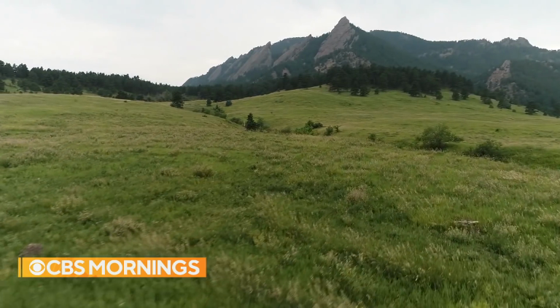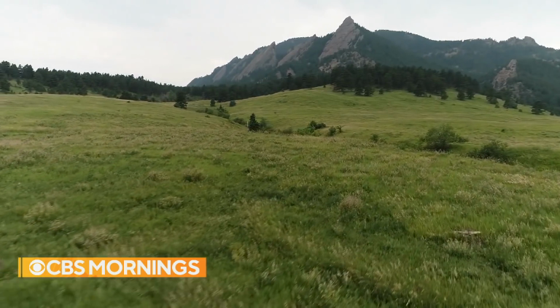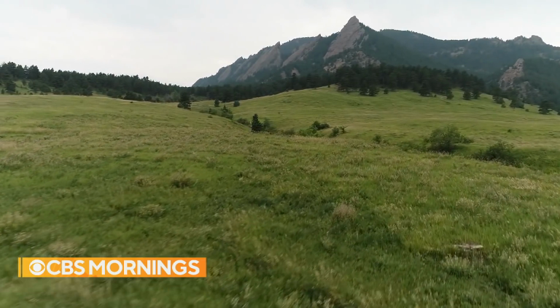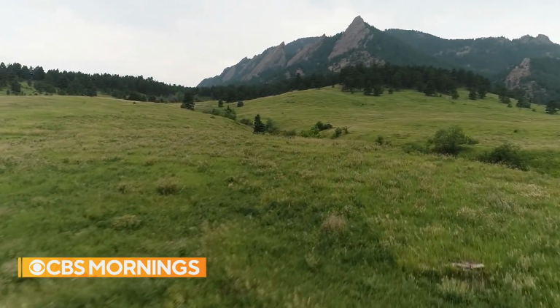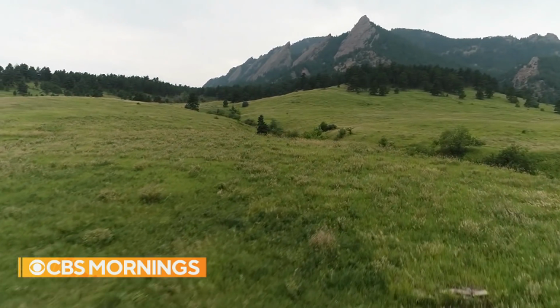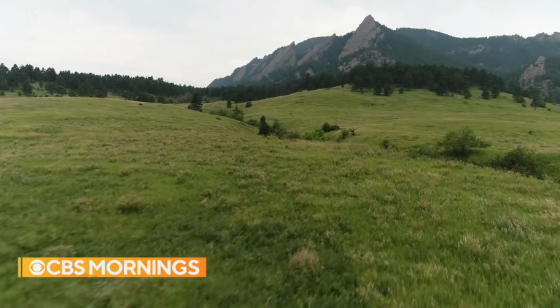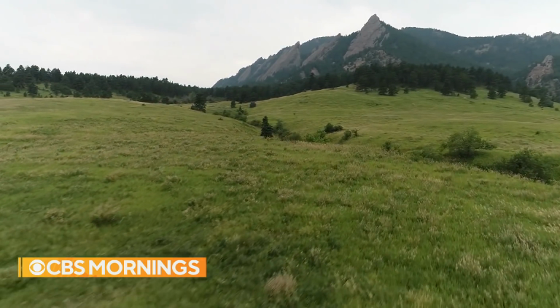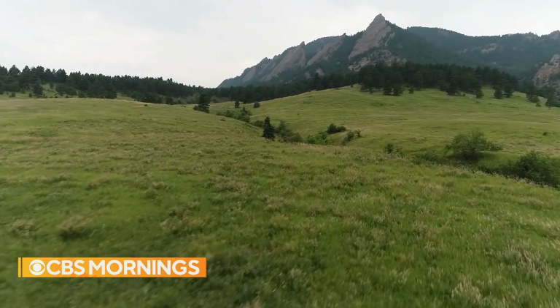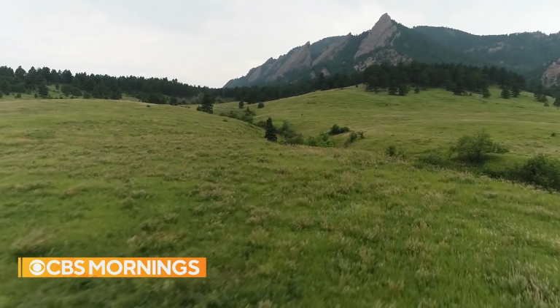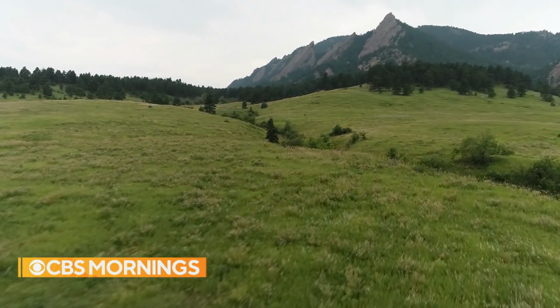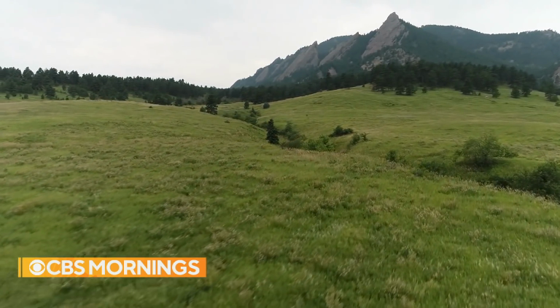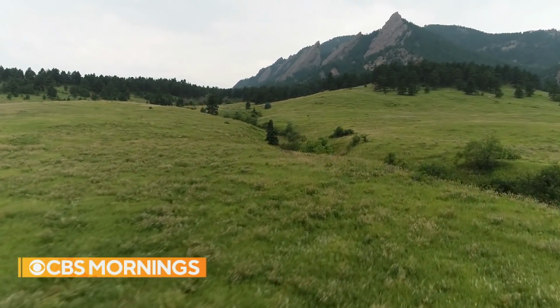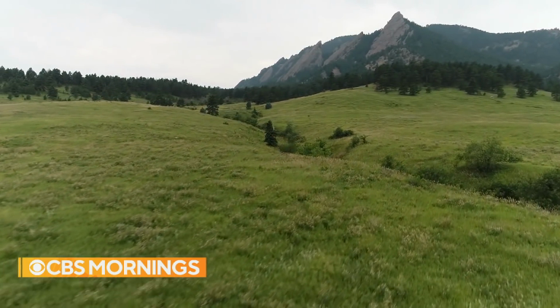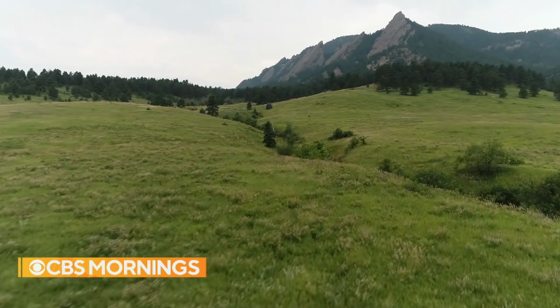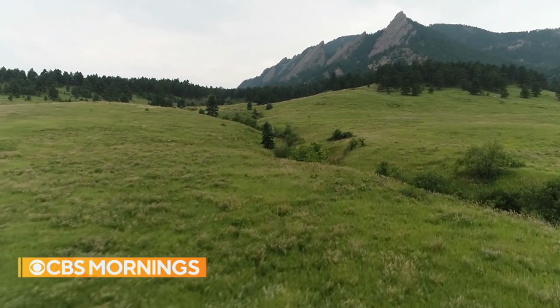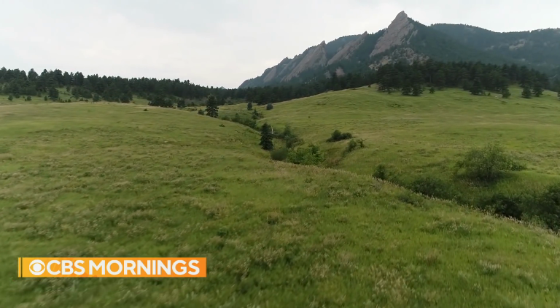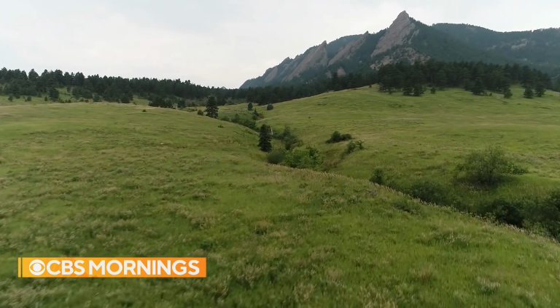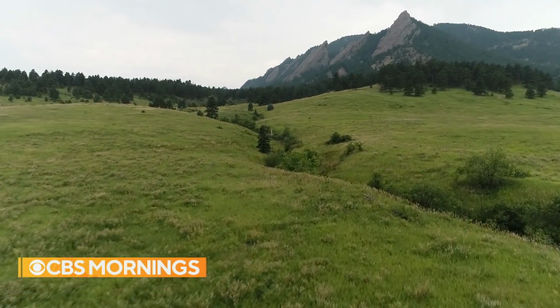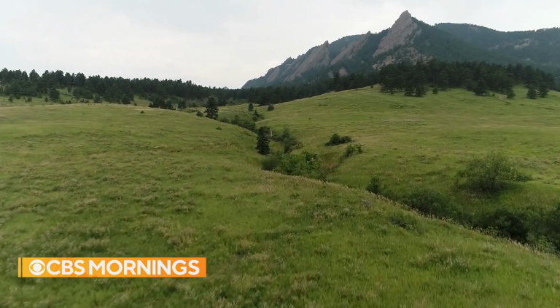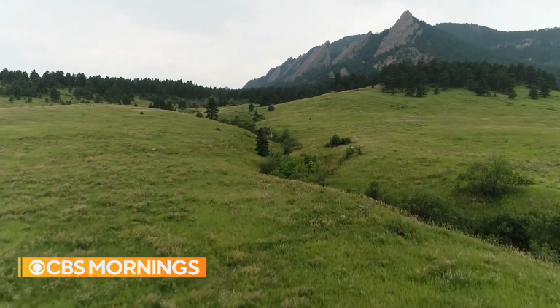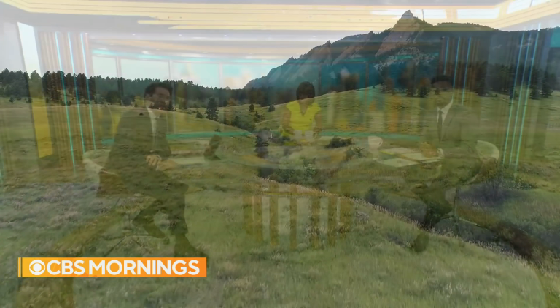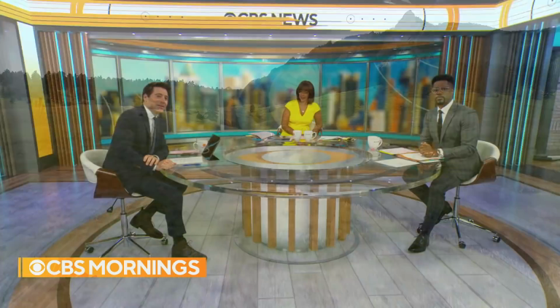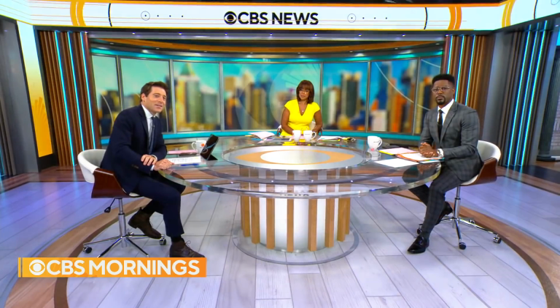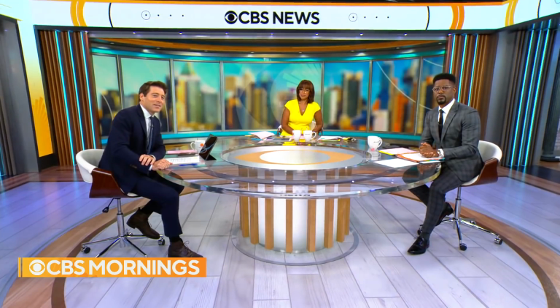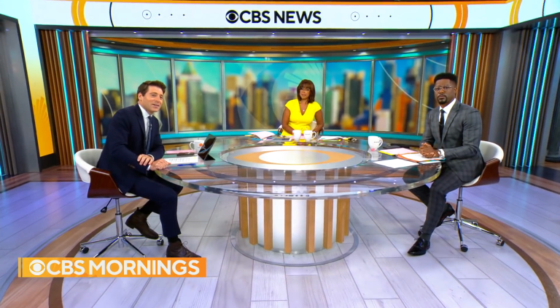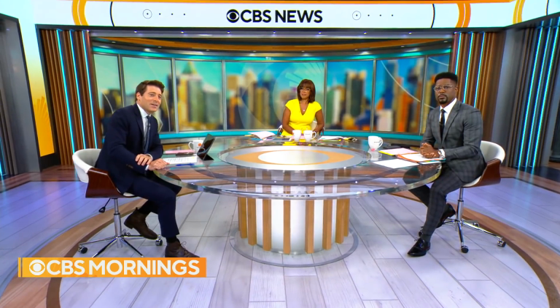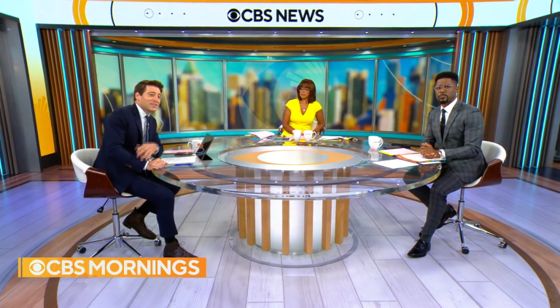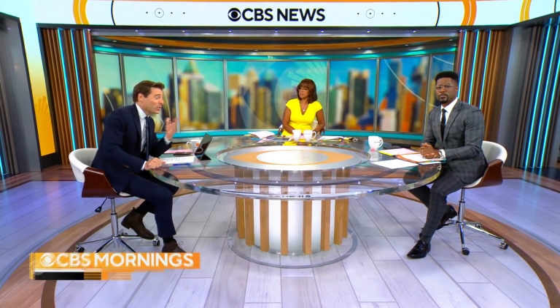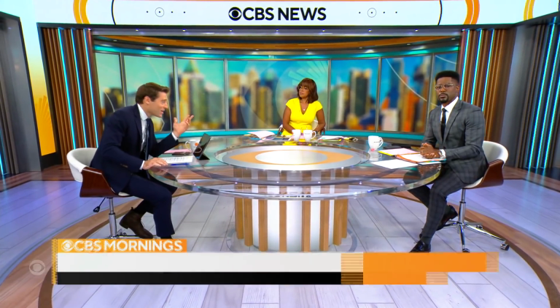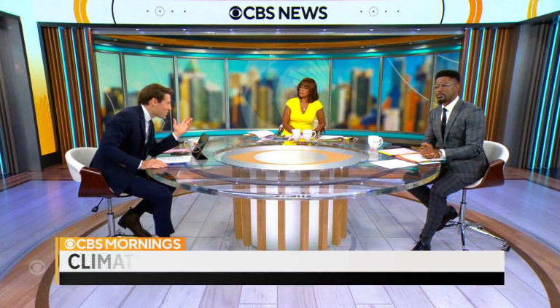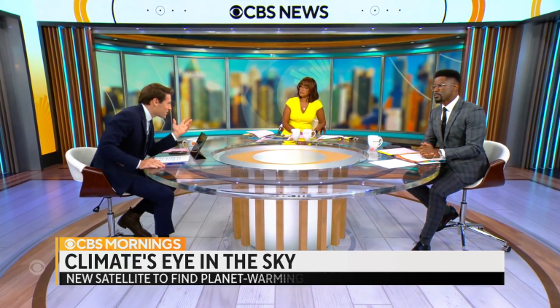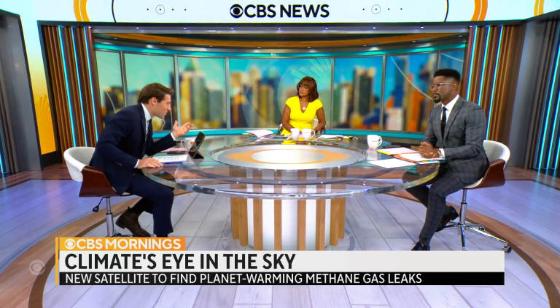For CBS Mornings, Ben Tracy, Boulder, Colorado.